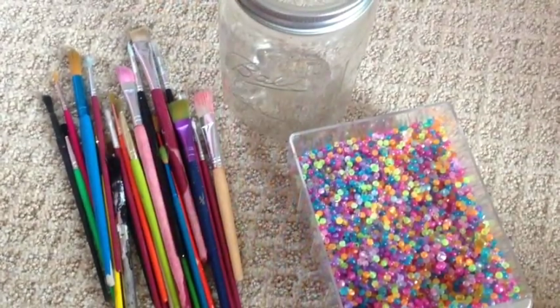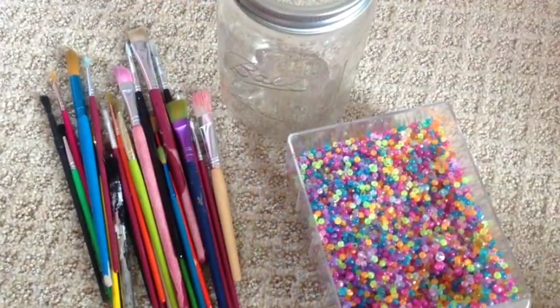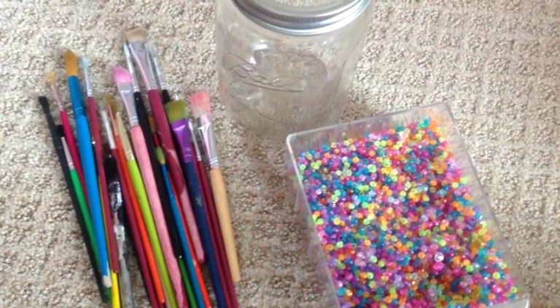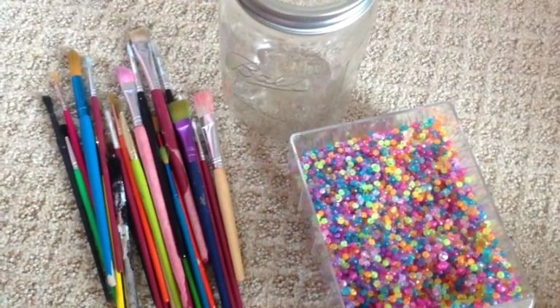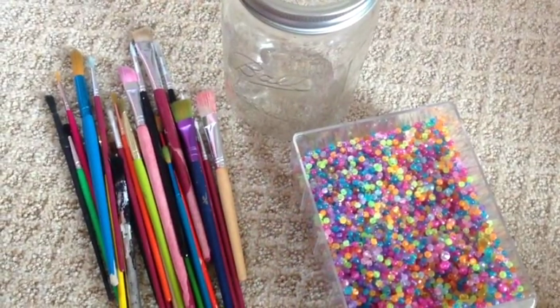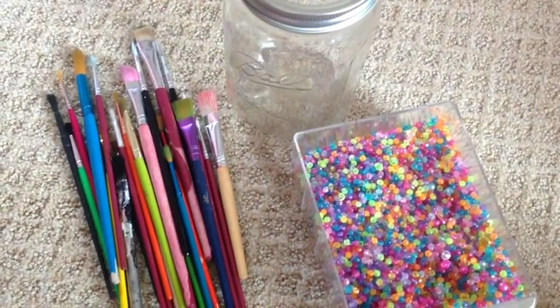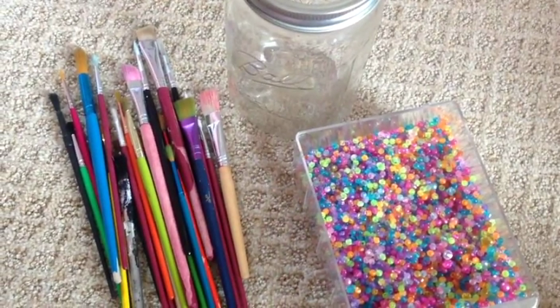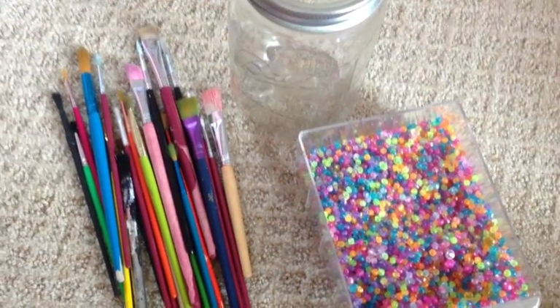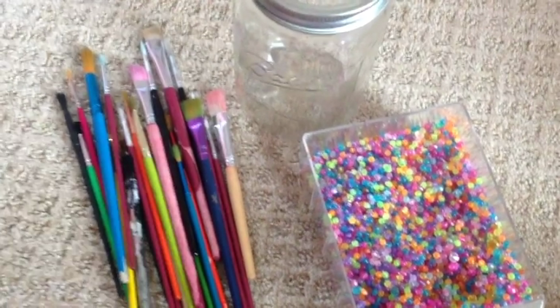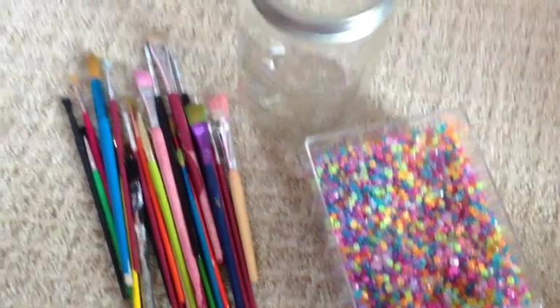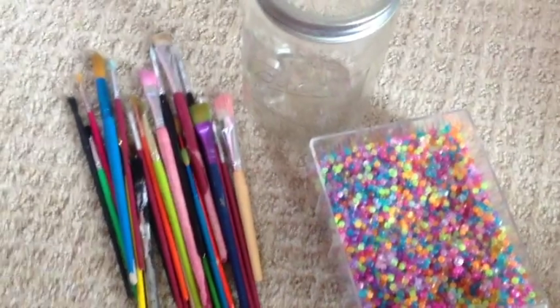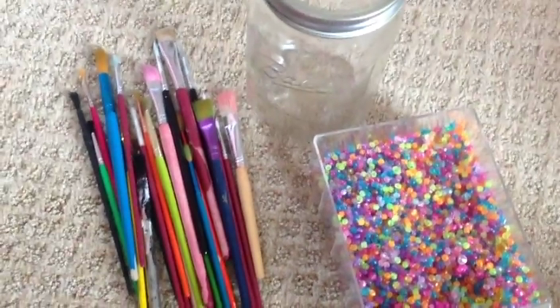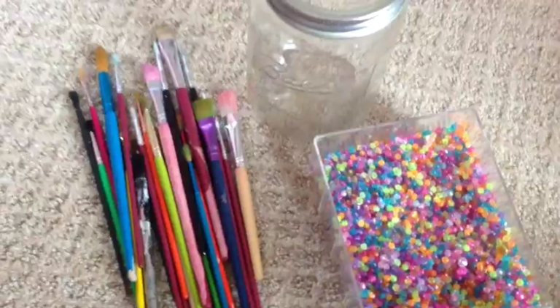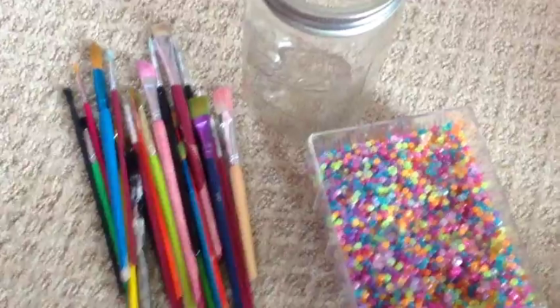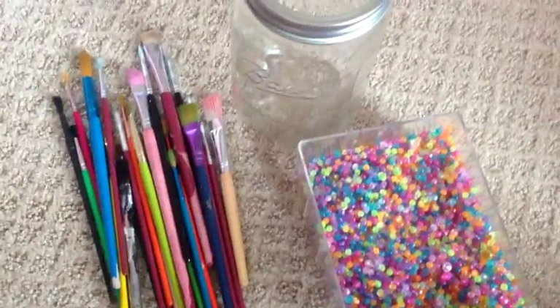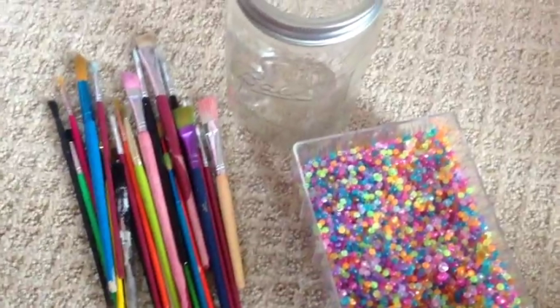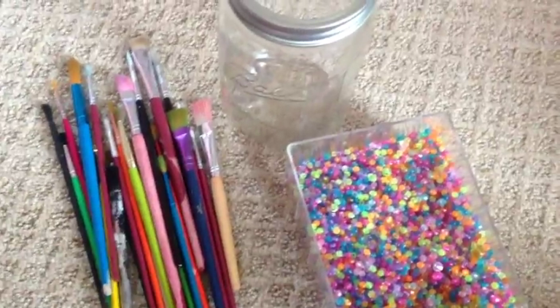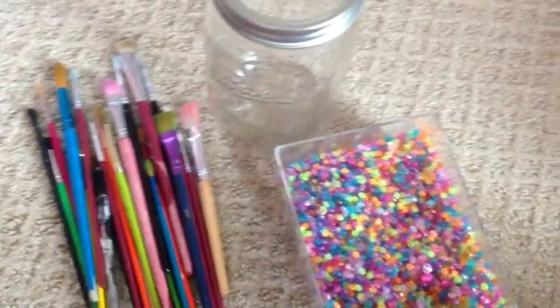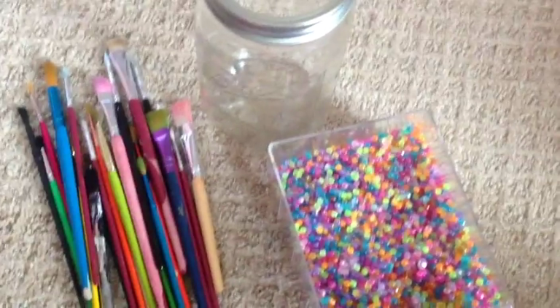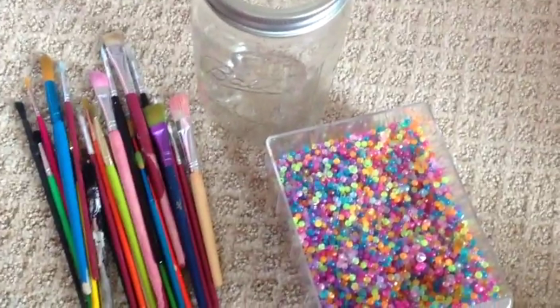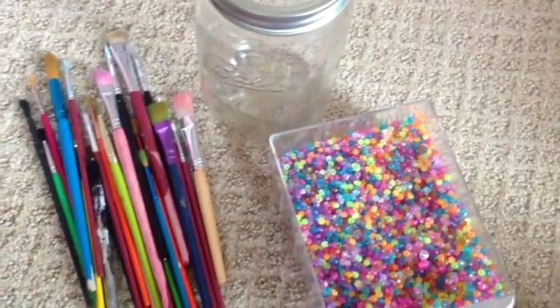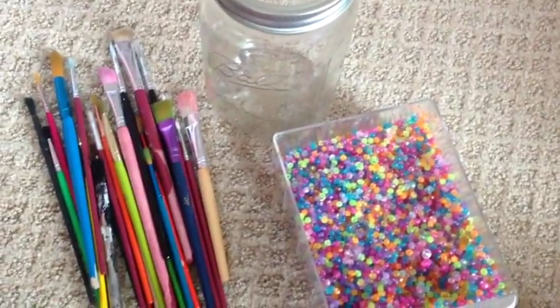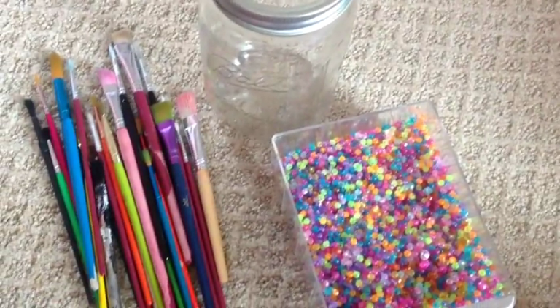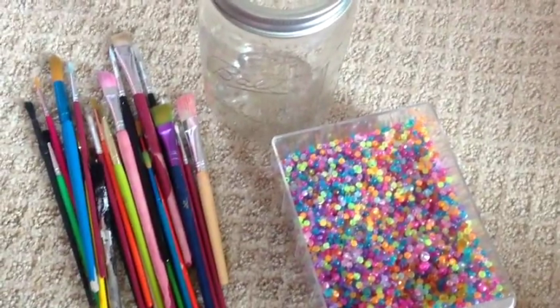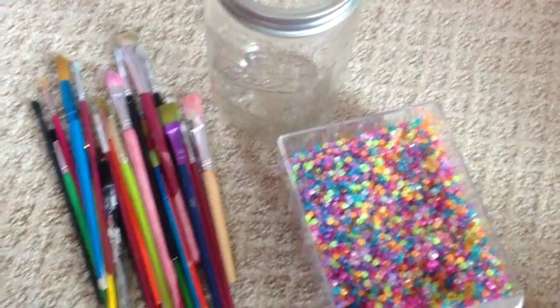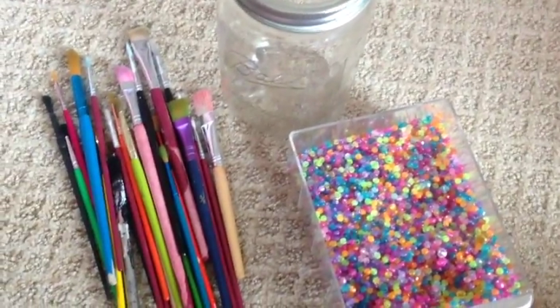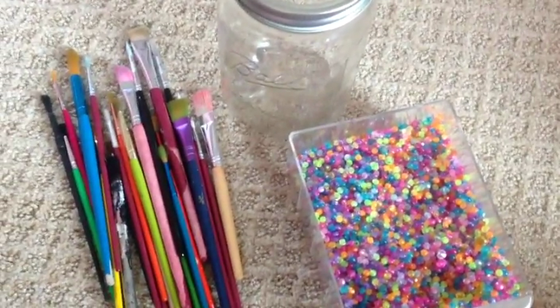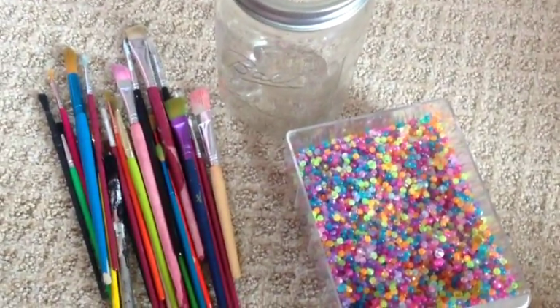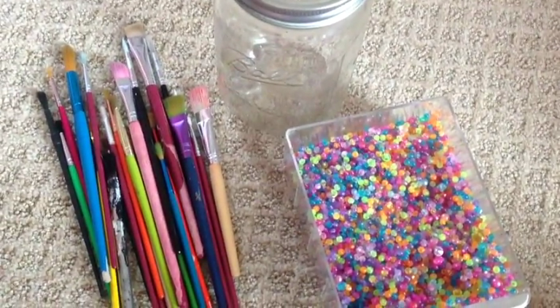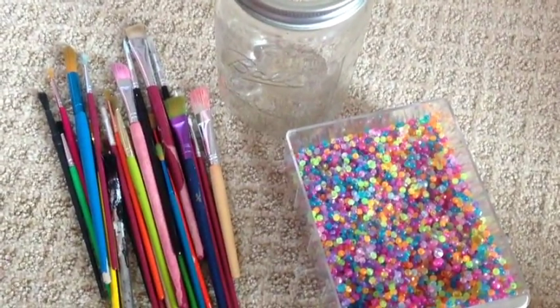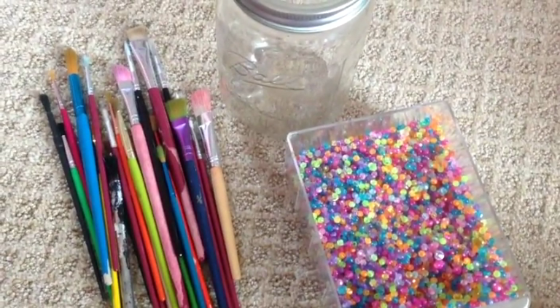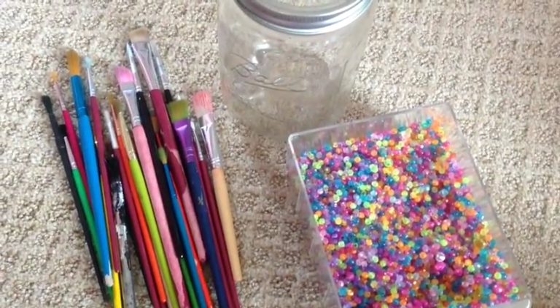Hey guys, today I'm going to be telling you how to make a DIY paintbrush holder. Let's get started.